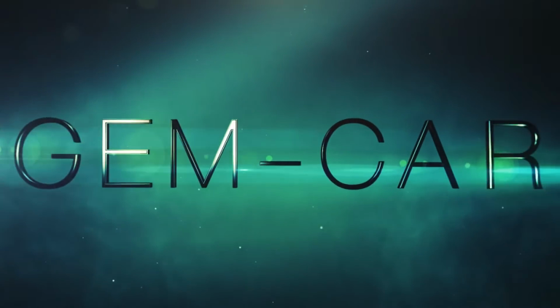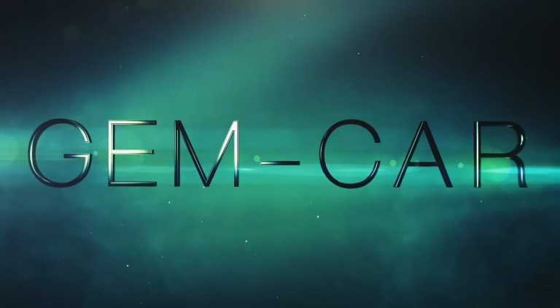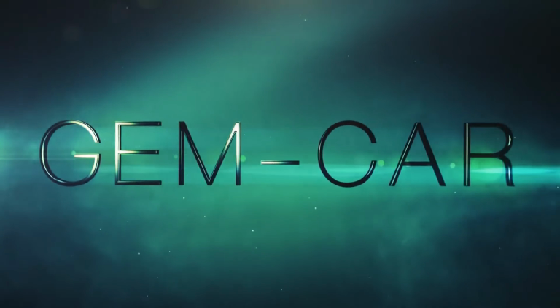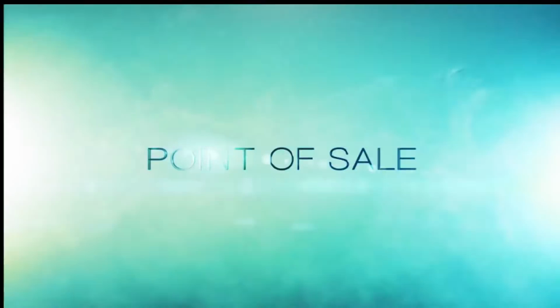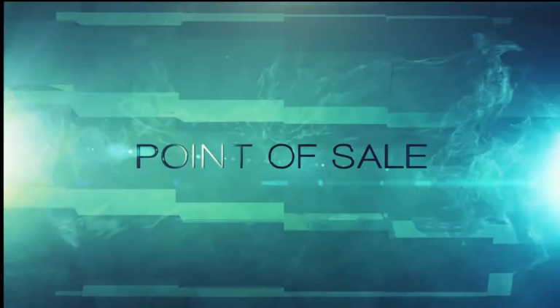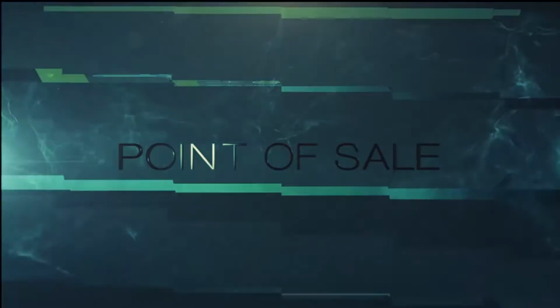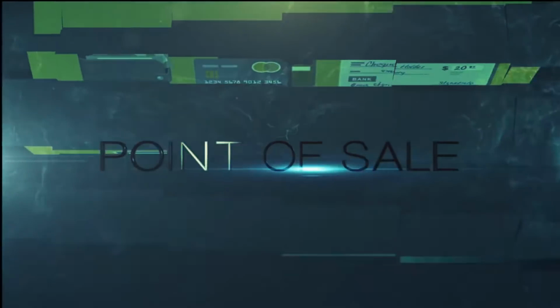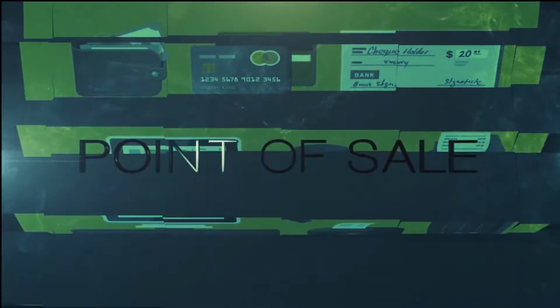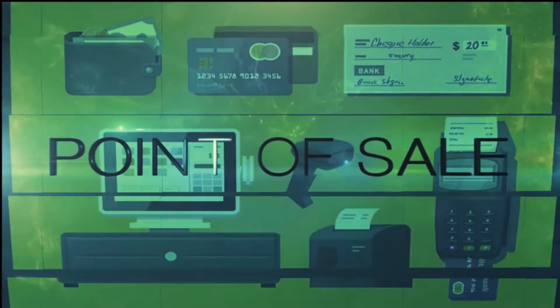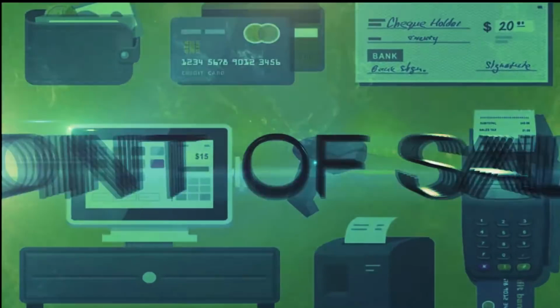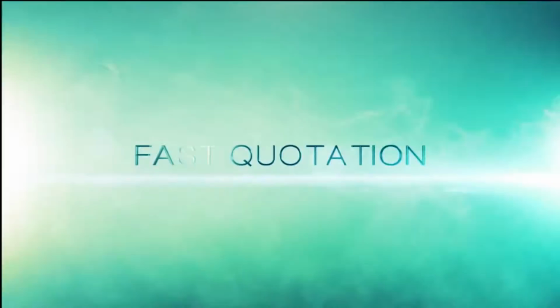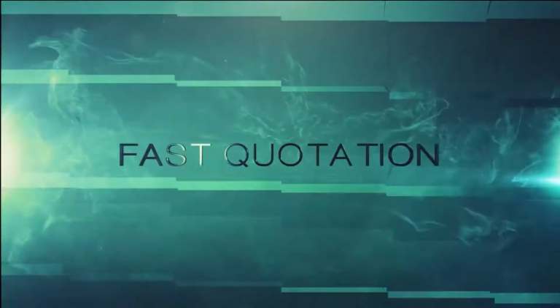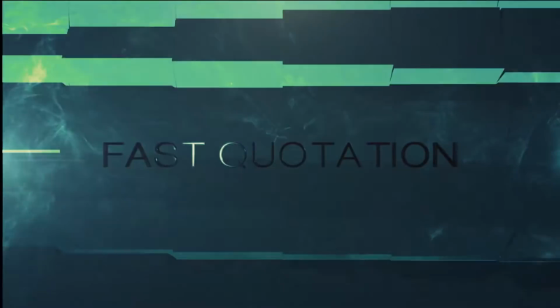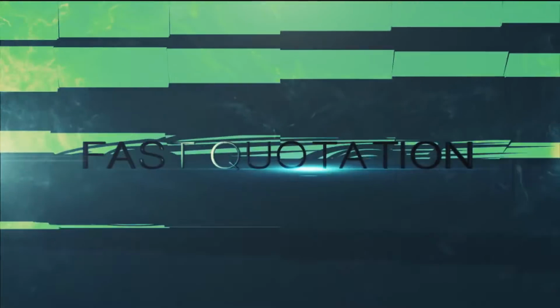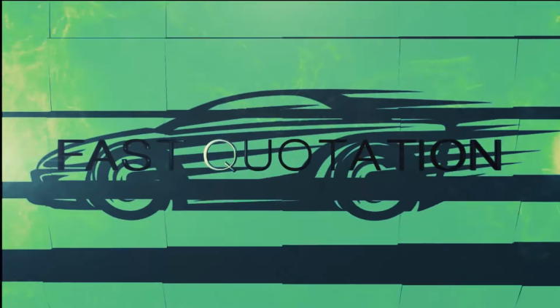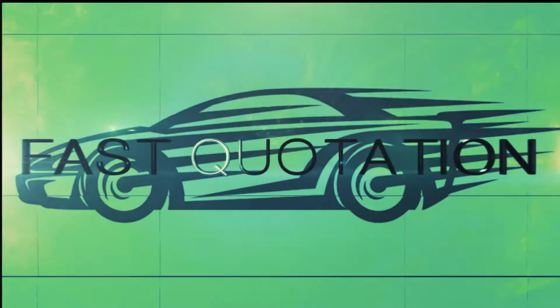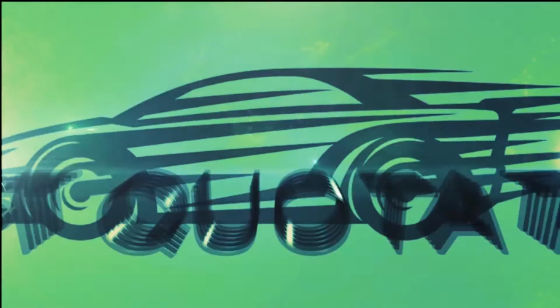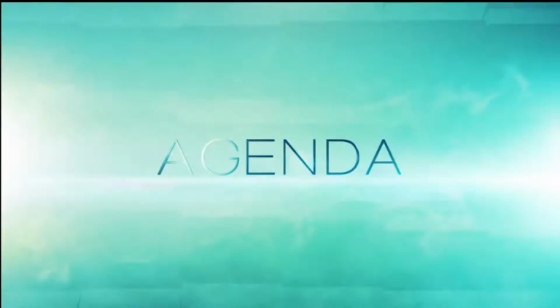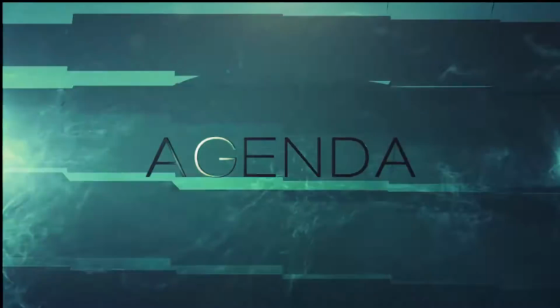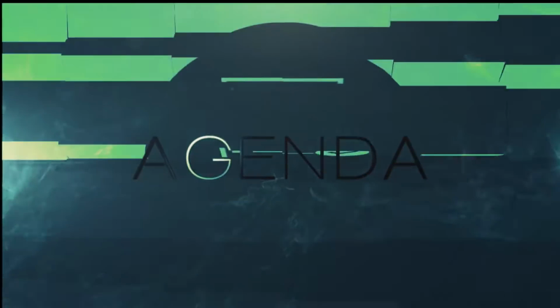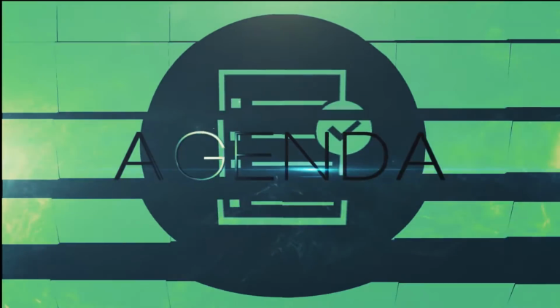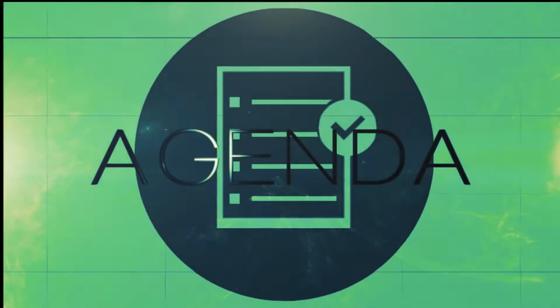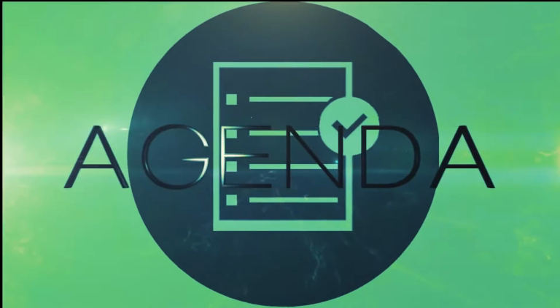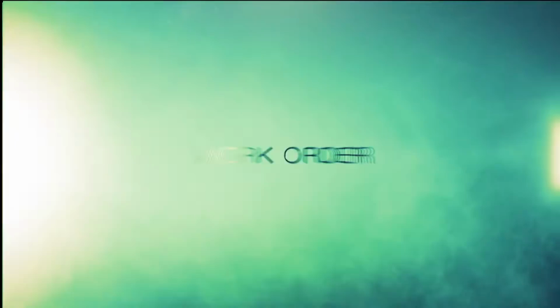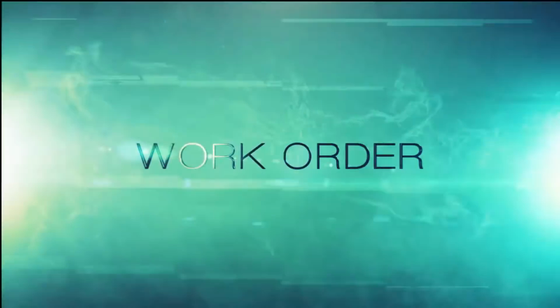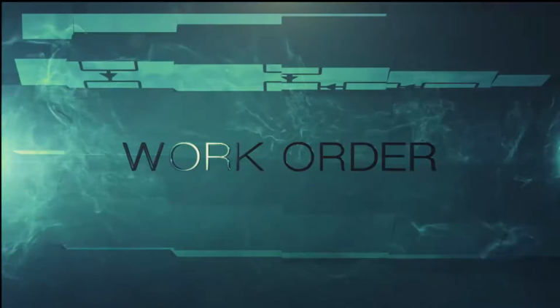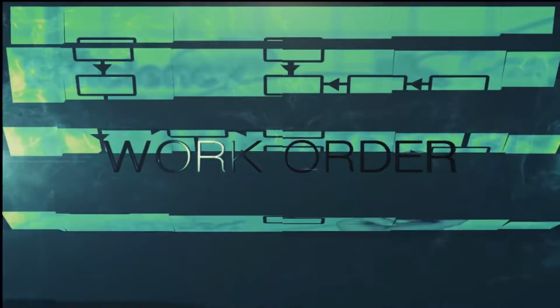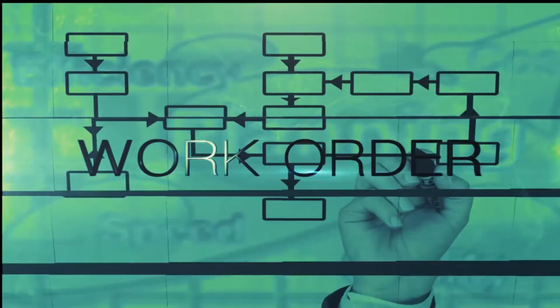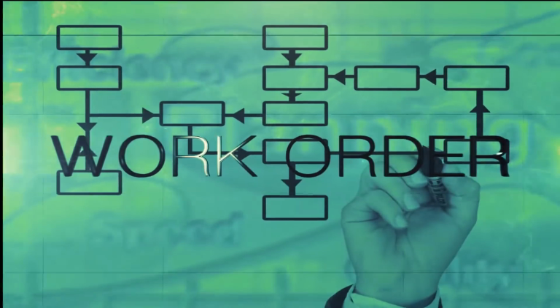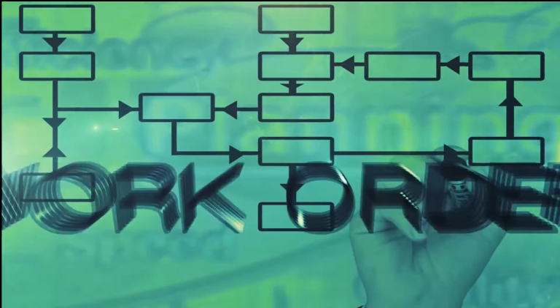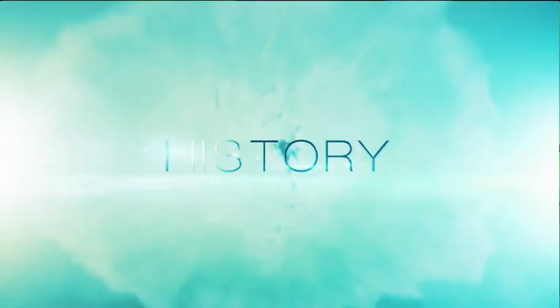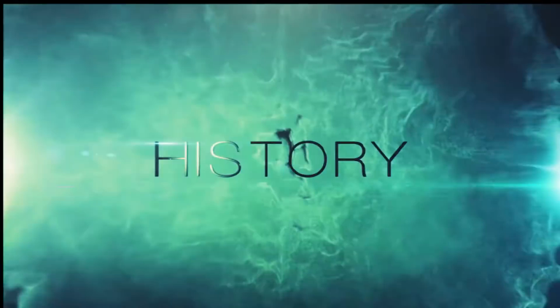GEMCAR is a shop management software for the automotive market. With GEMCAR you will always be on top of your business.